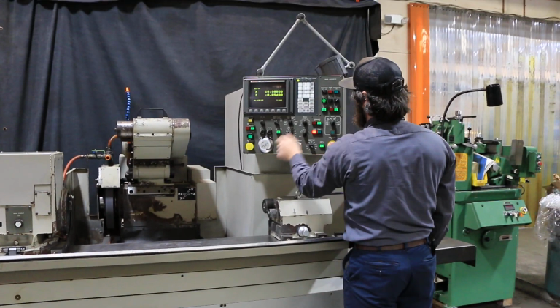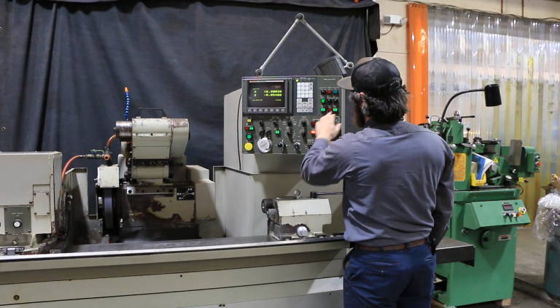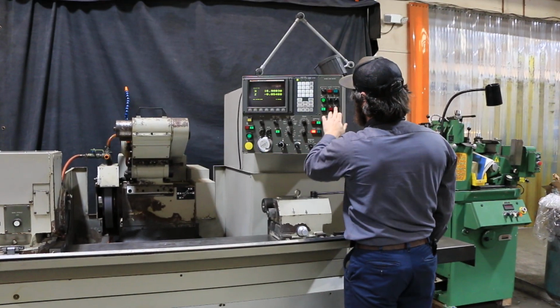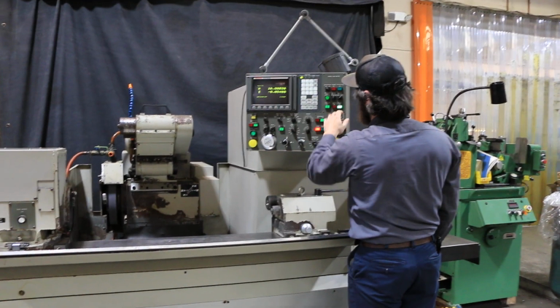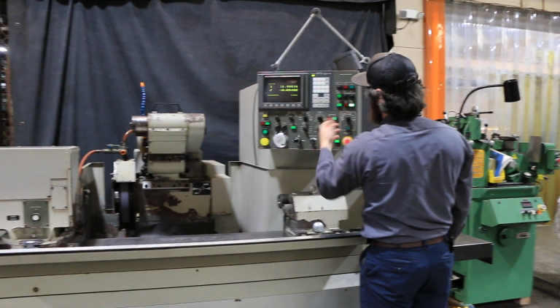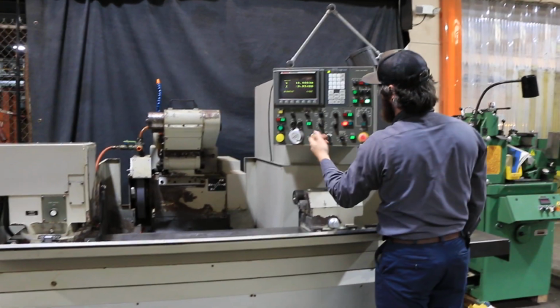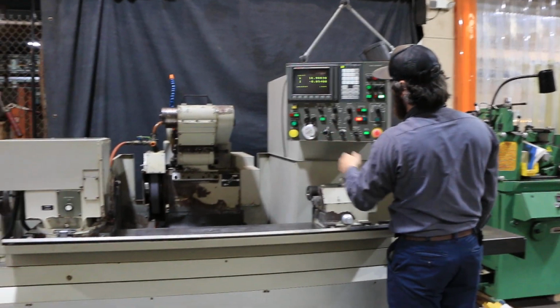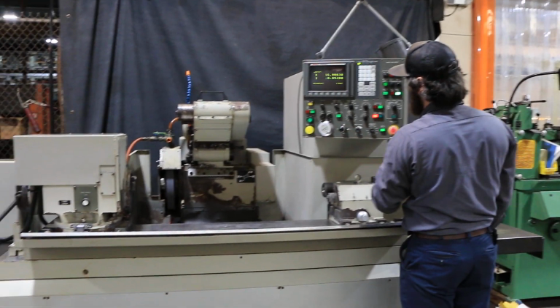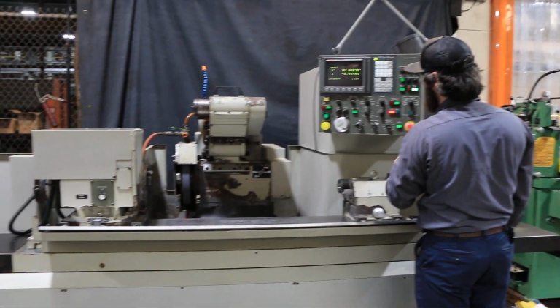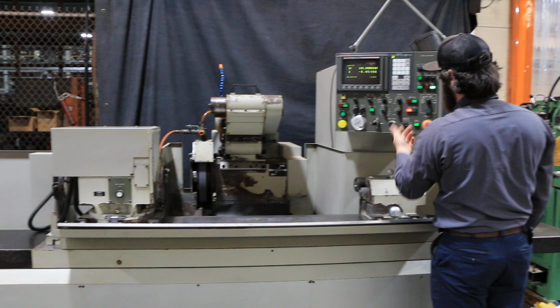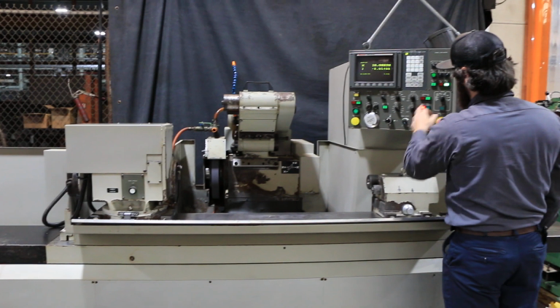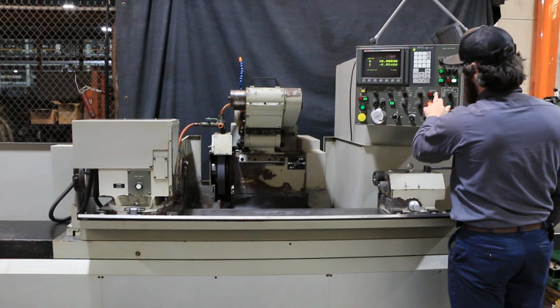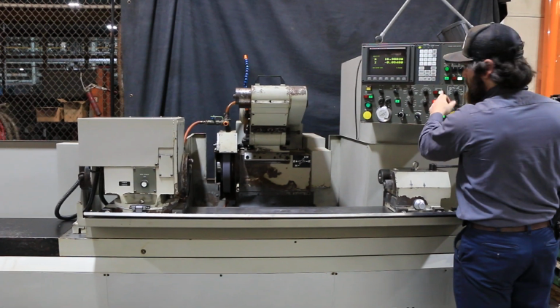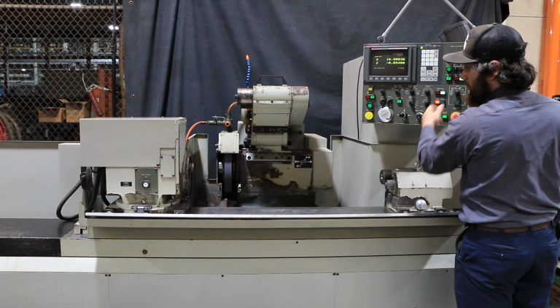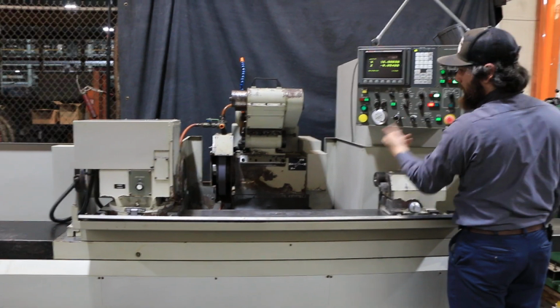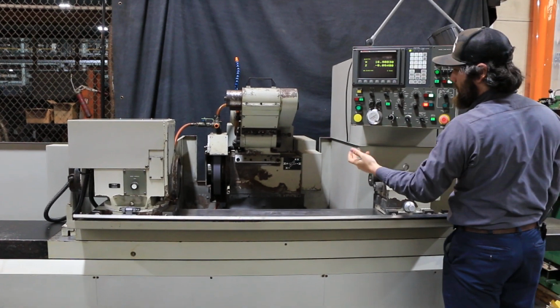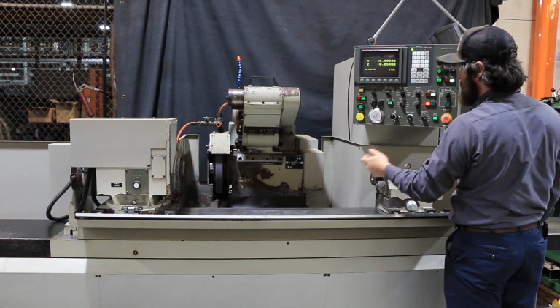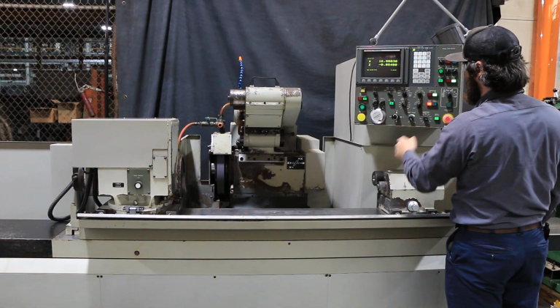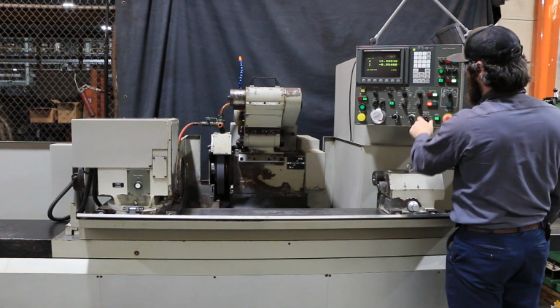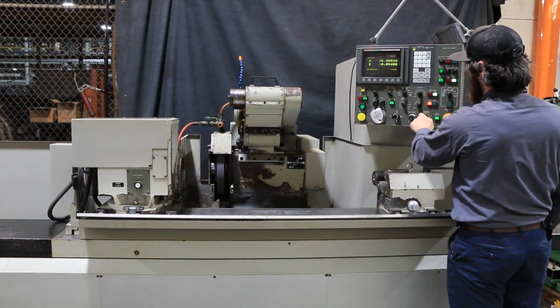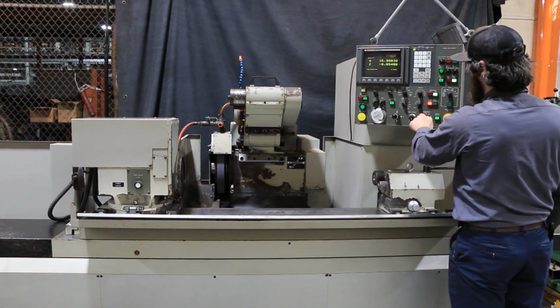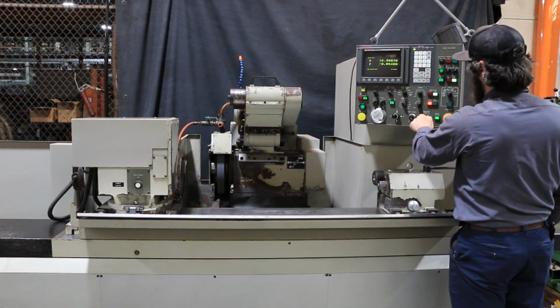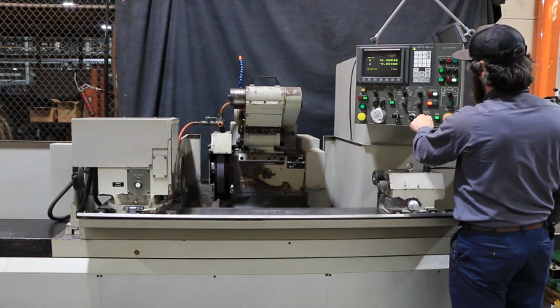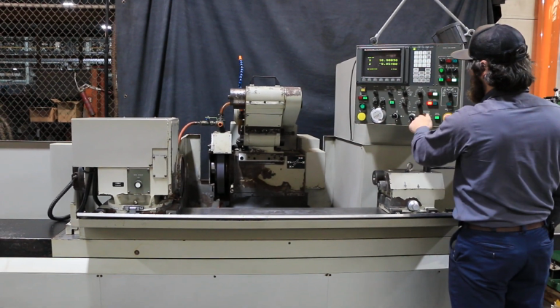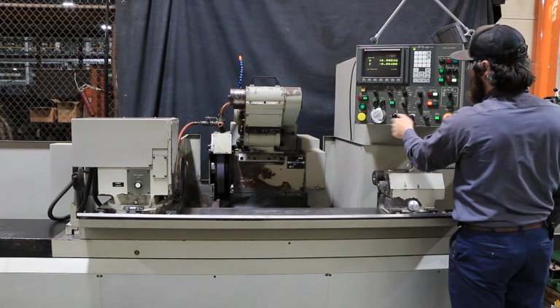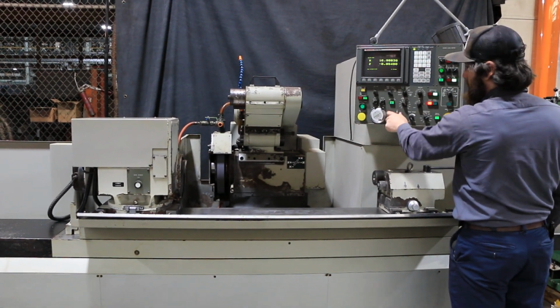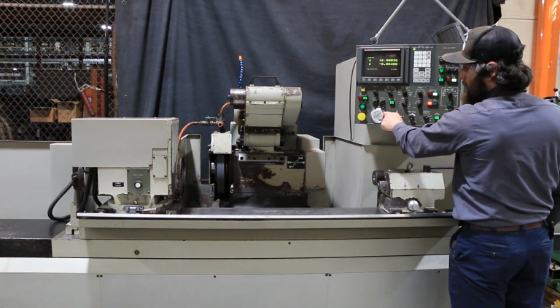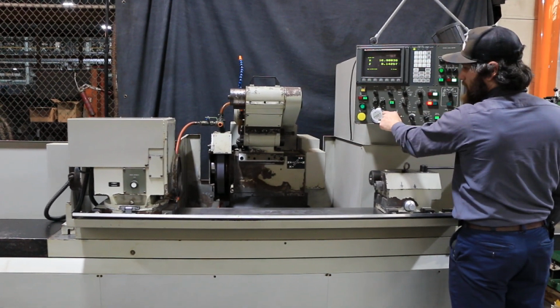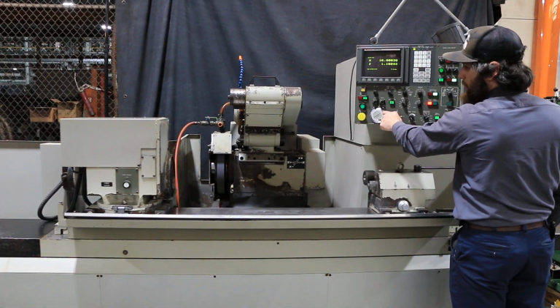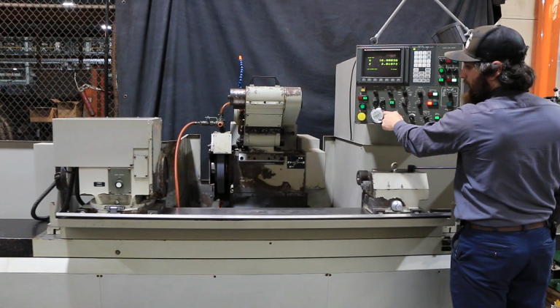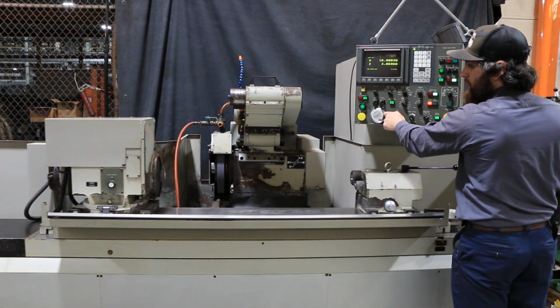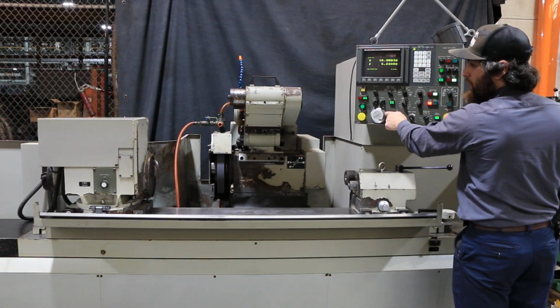Start the wheel one more time, start the workhead — you see everything functioning at once. Jog the table back and forth.